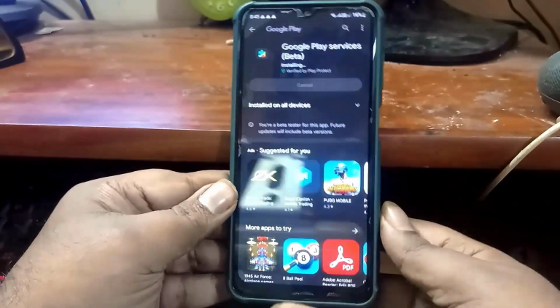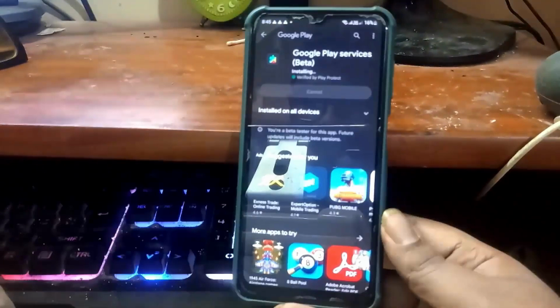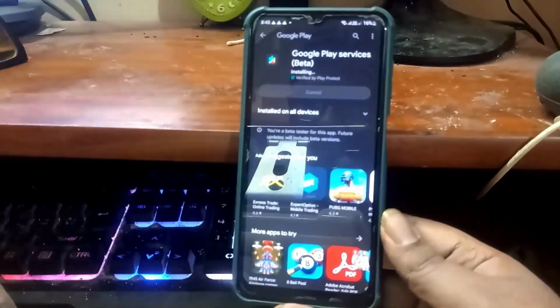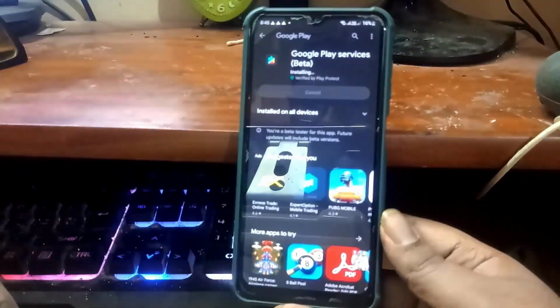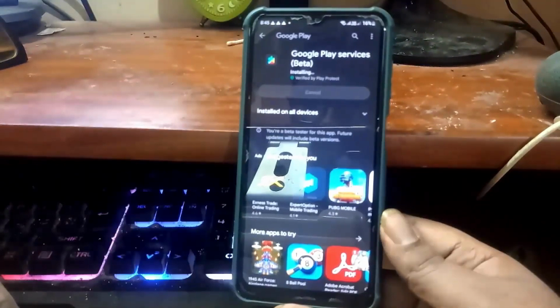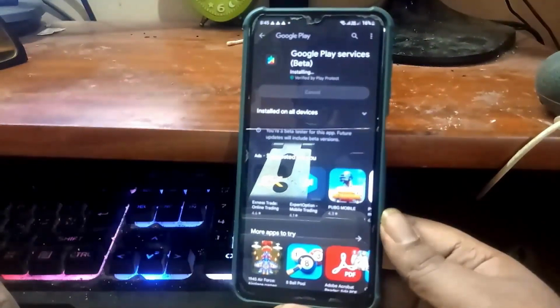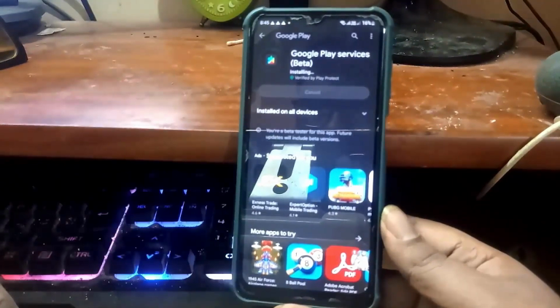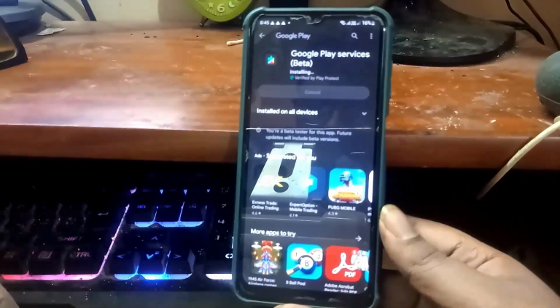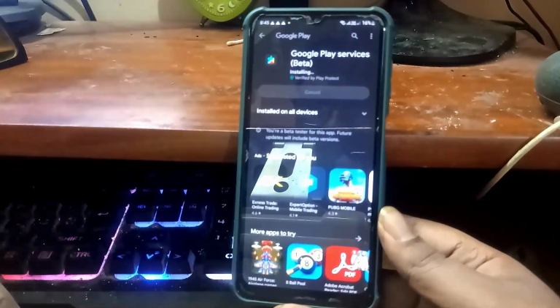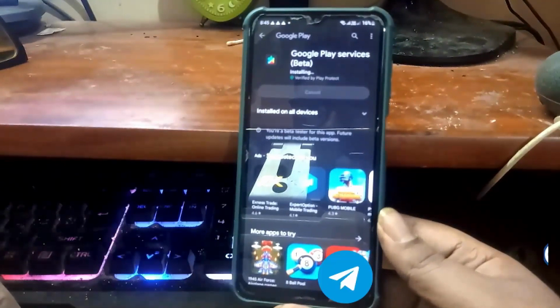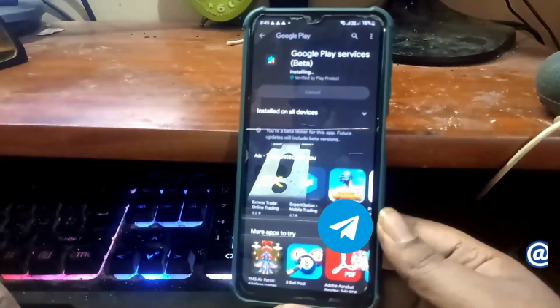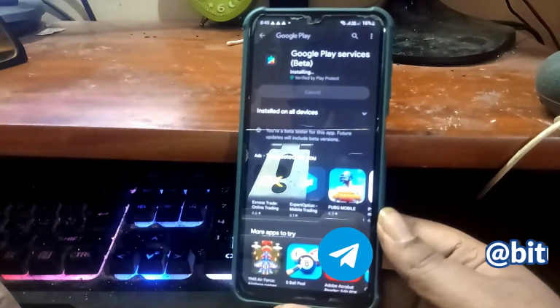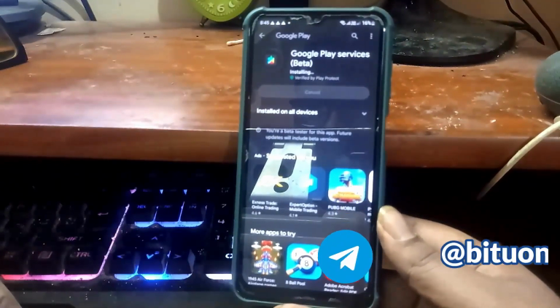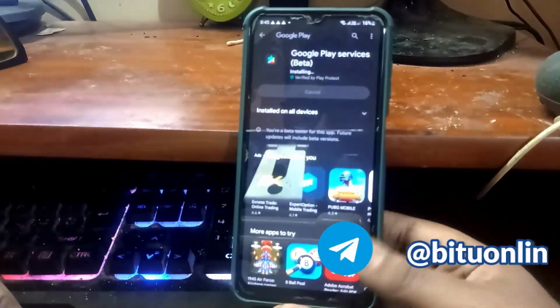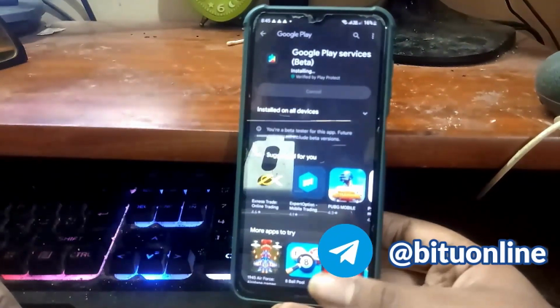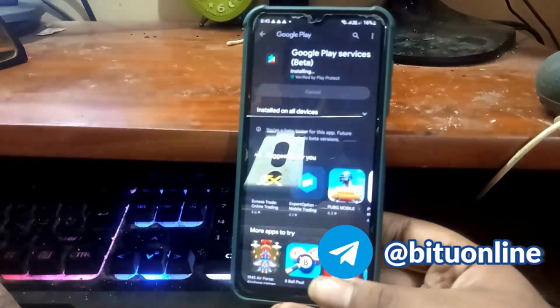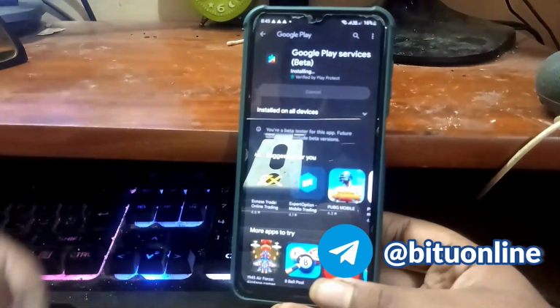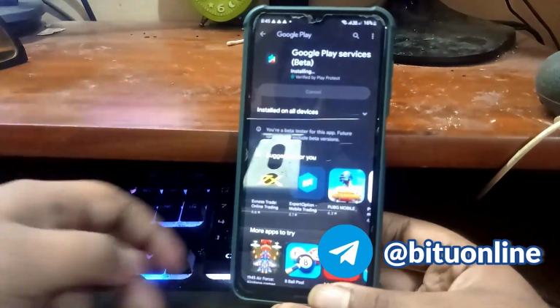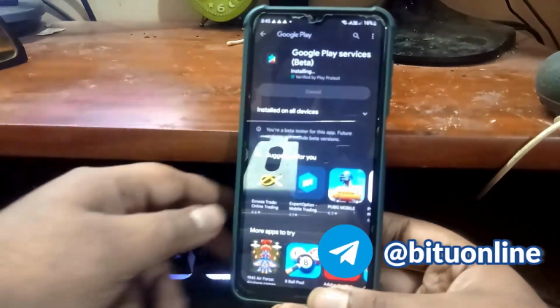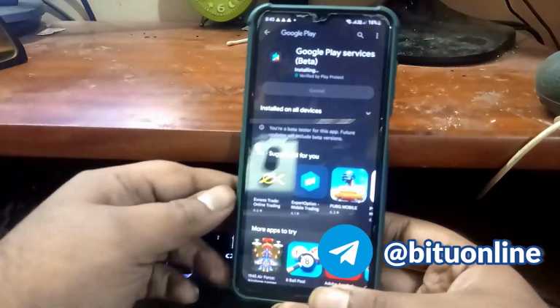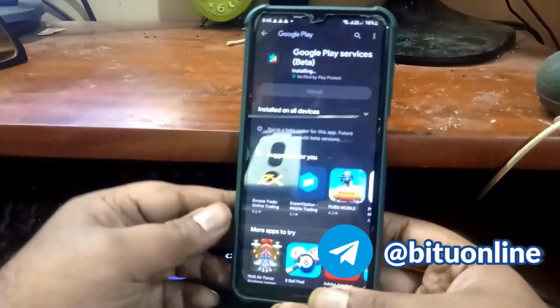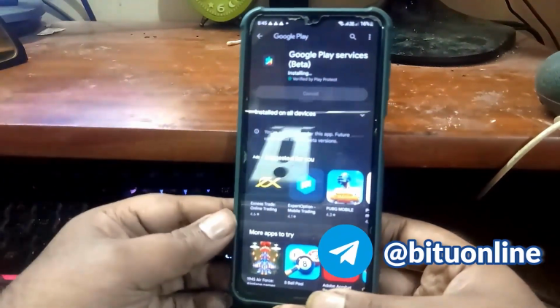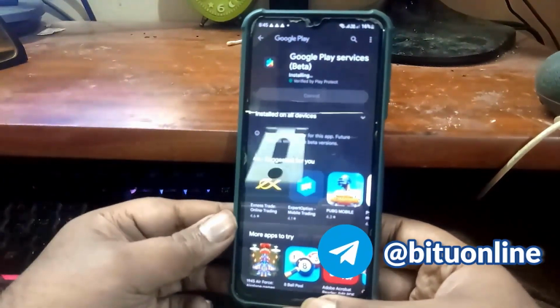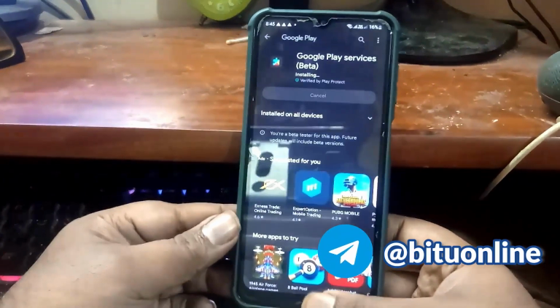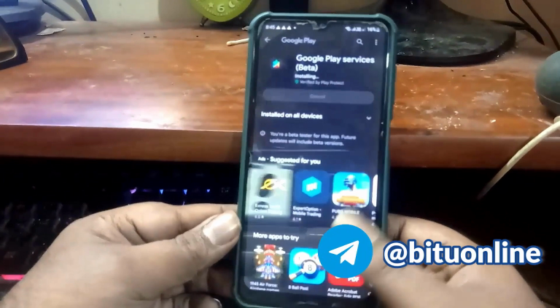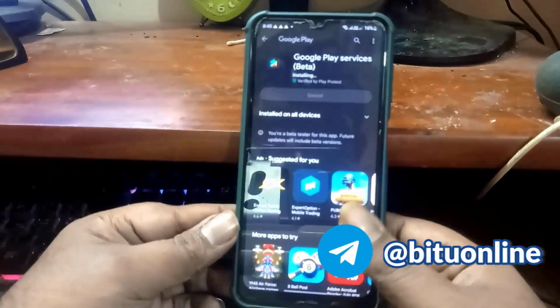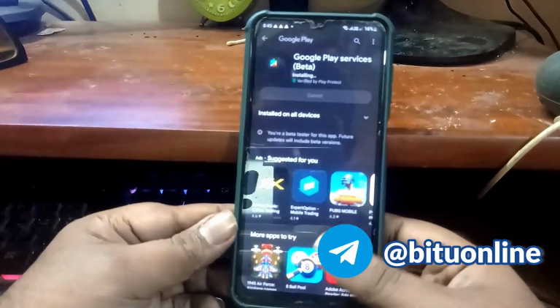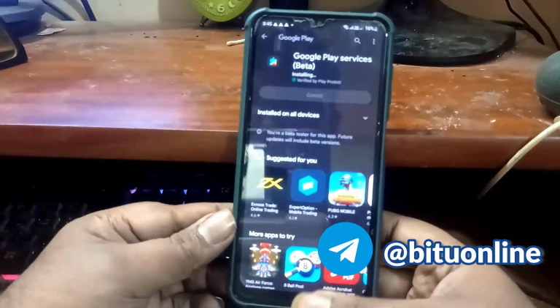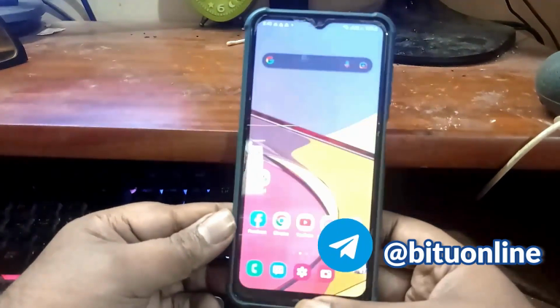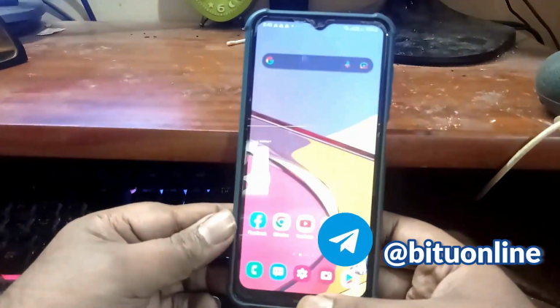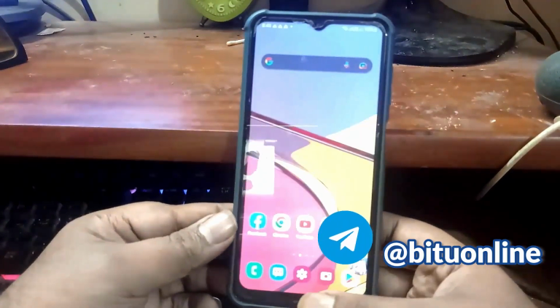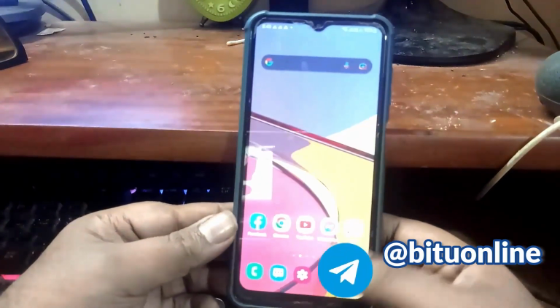After completing the process, restart your phone. I hope your problem will be fixed this time.